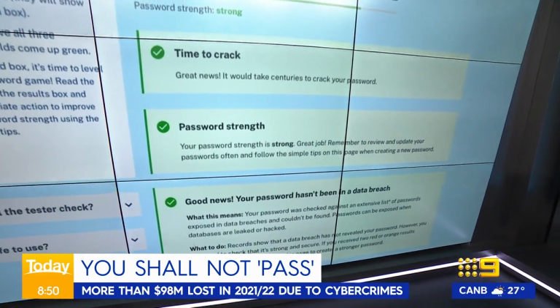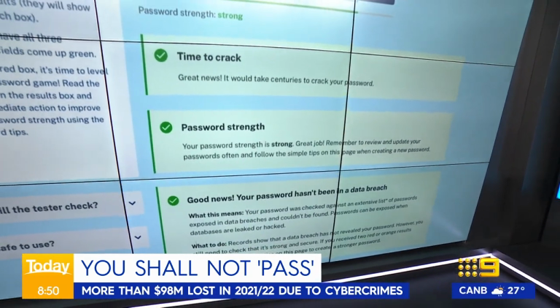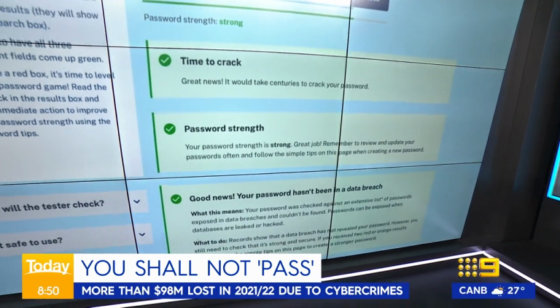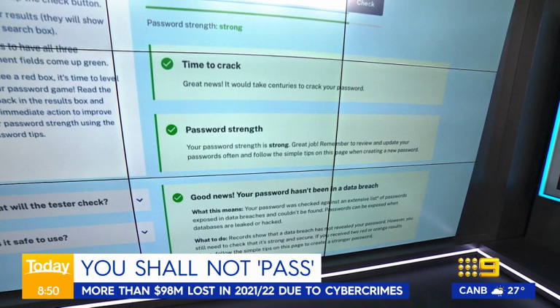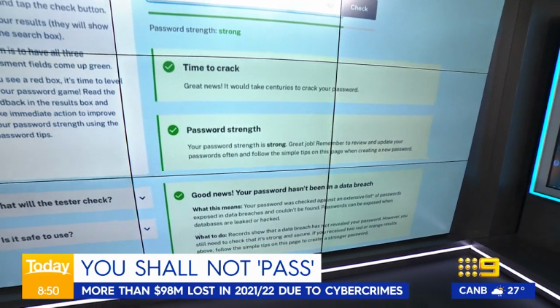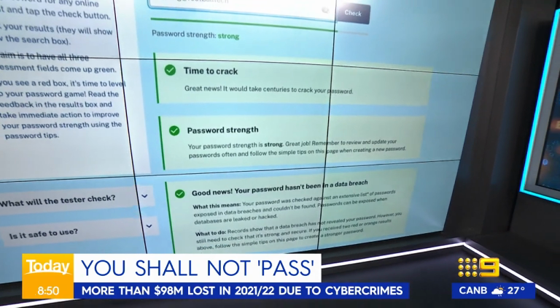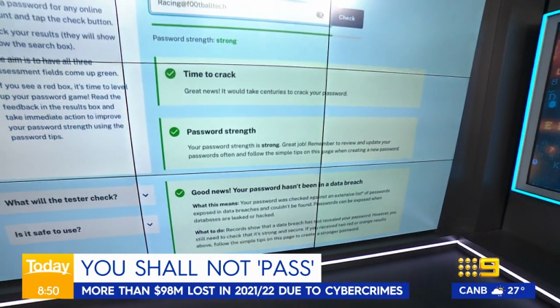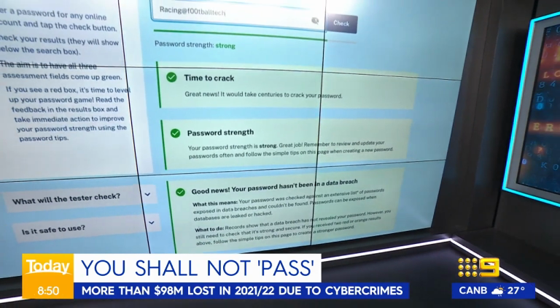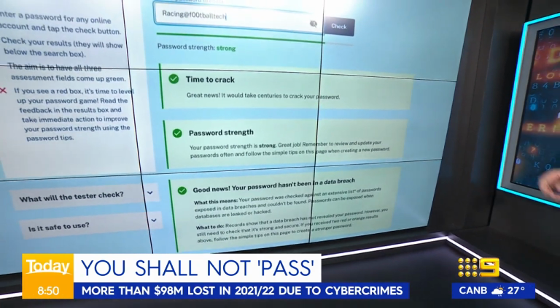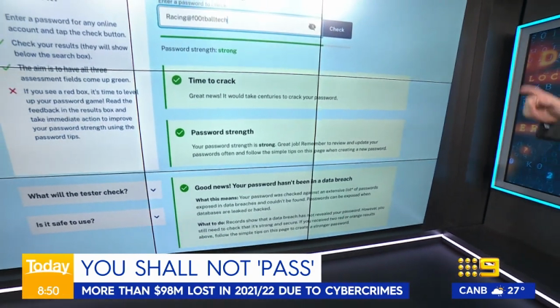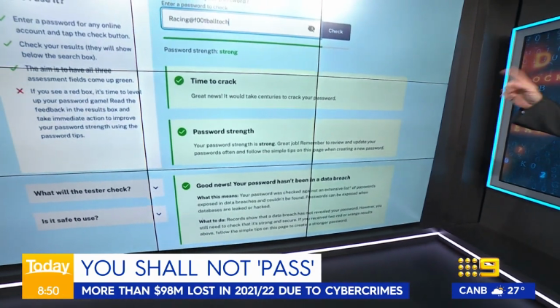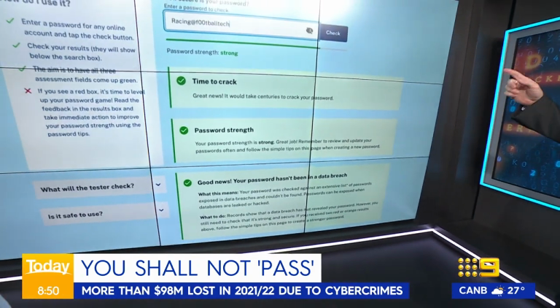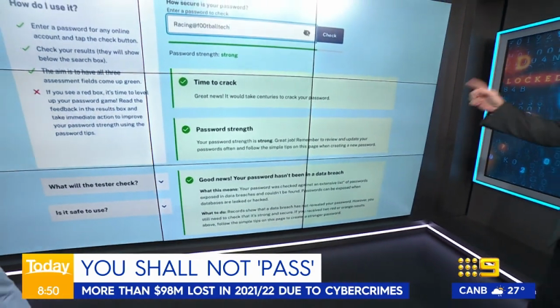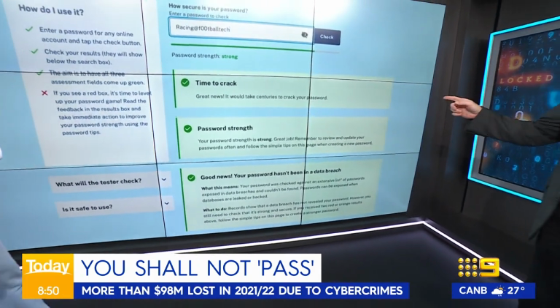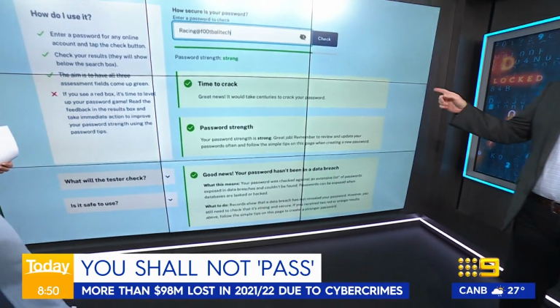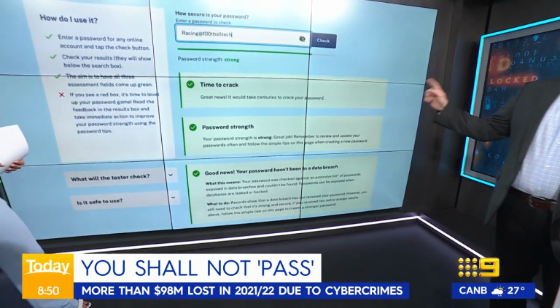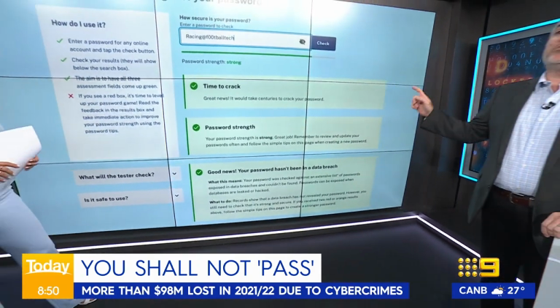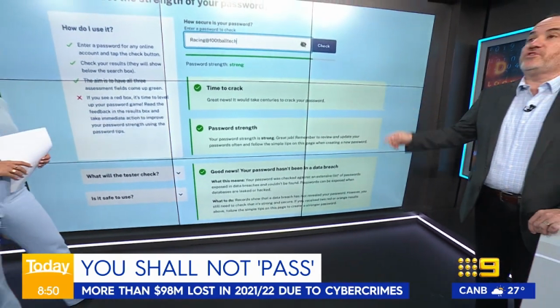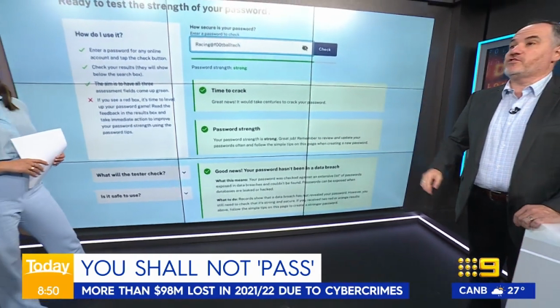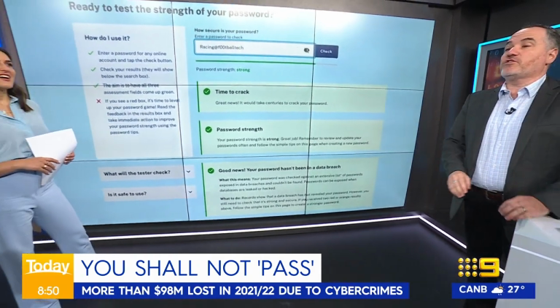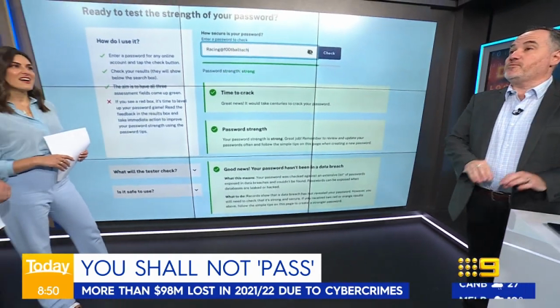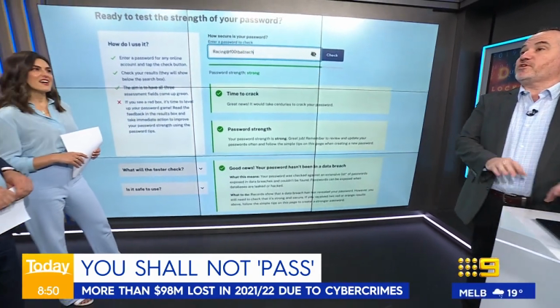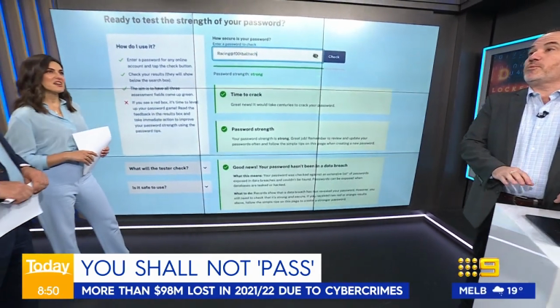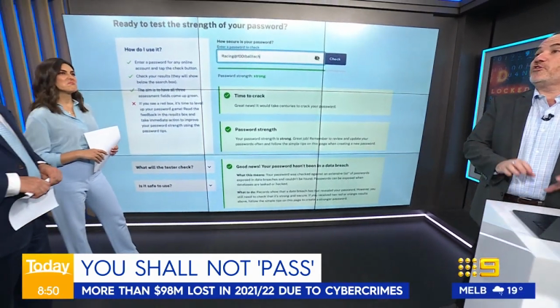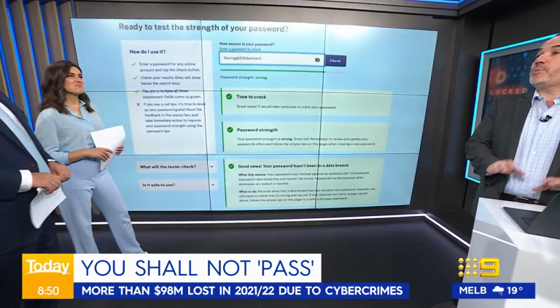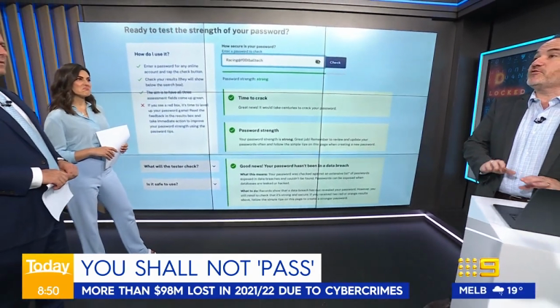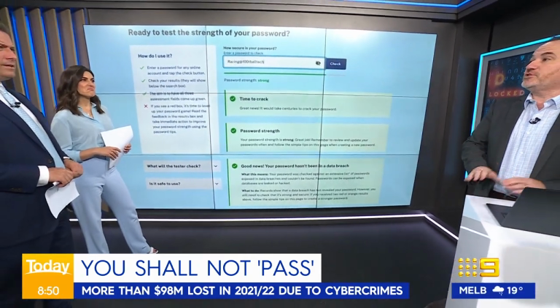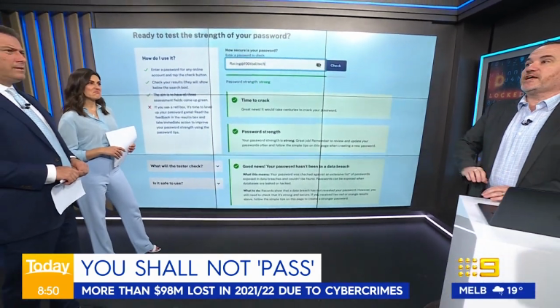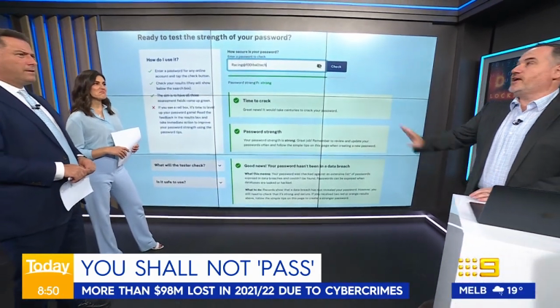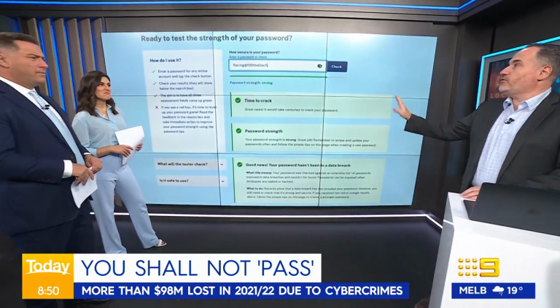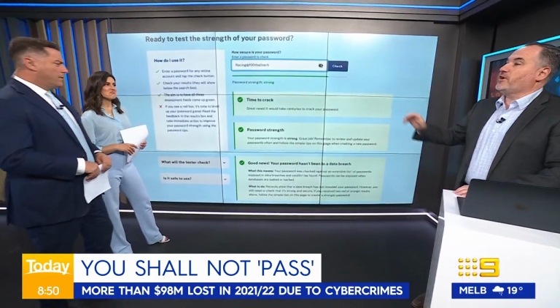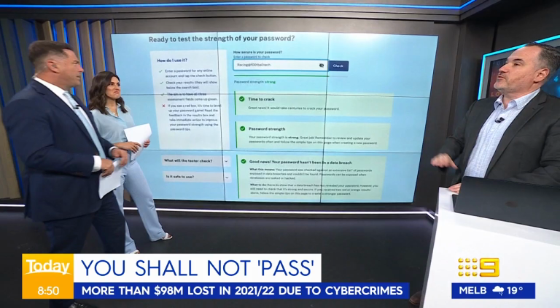What's it called again? This is the New South Wales Government password checker. Just type 'New South Wales password checker' and you'll find it.